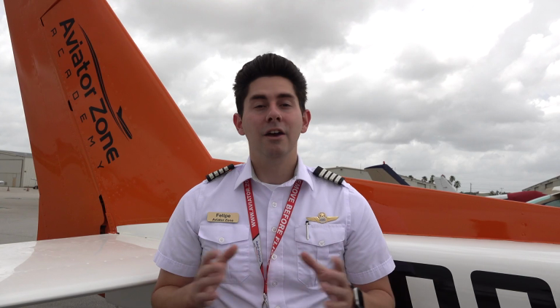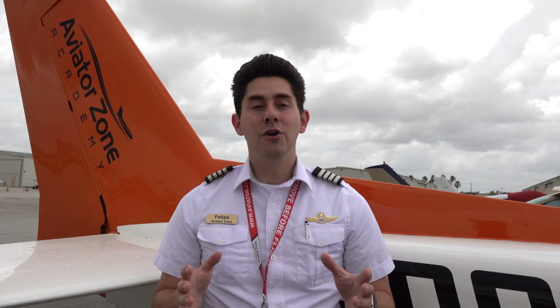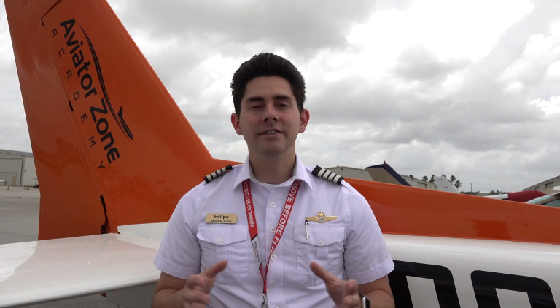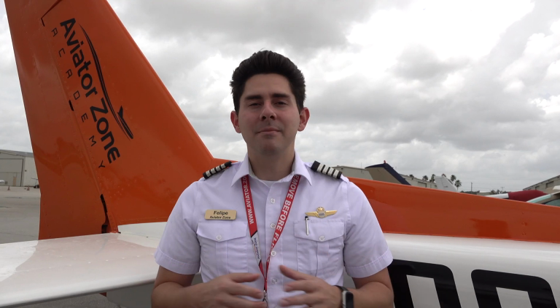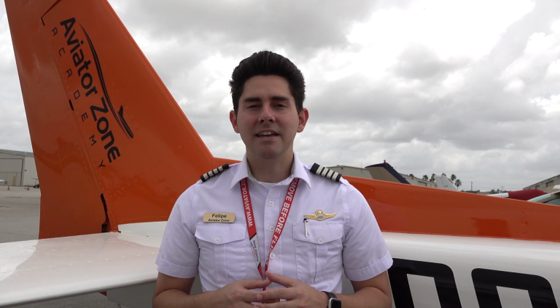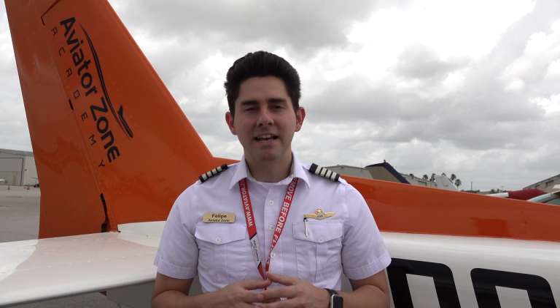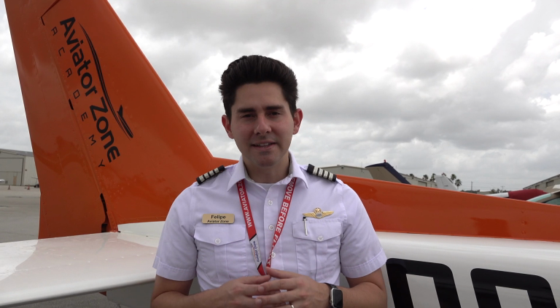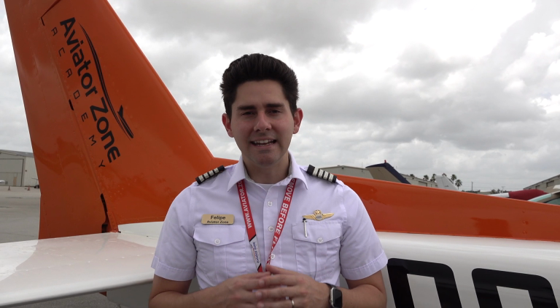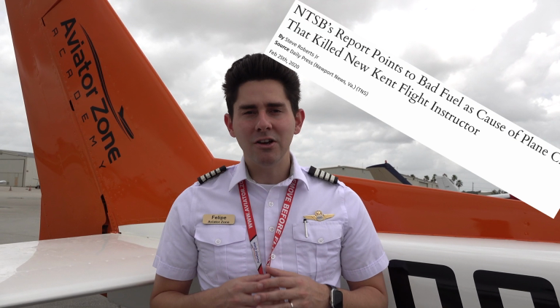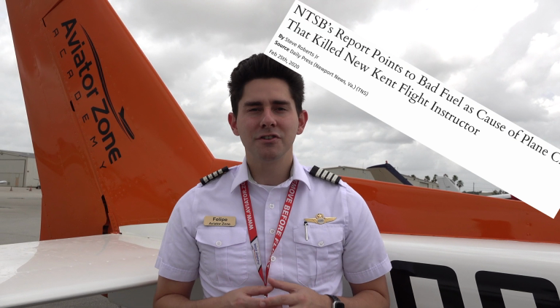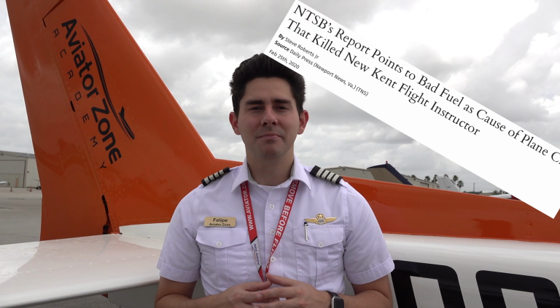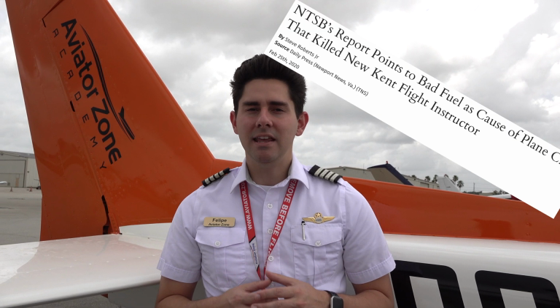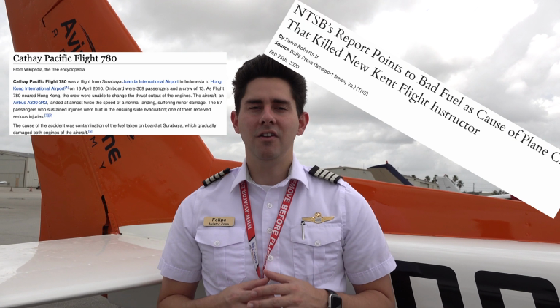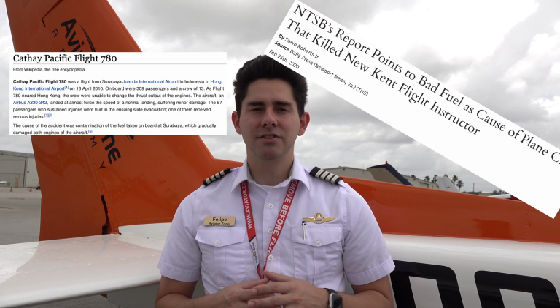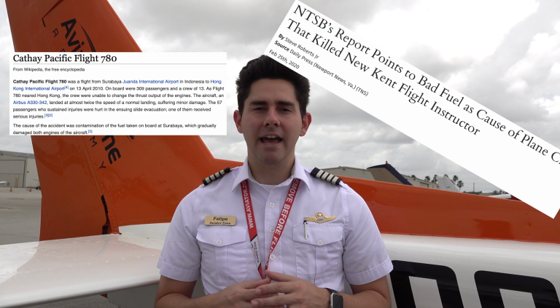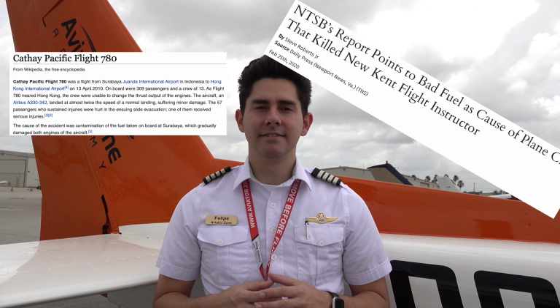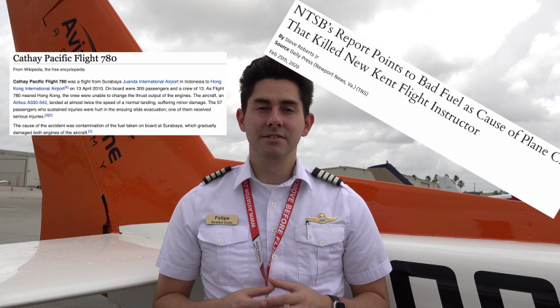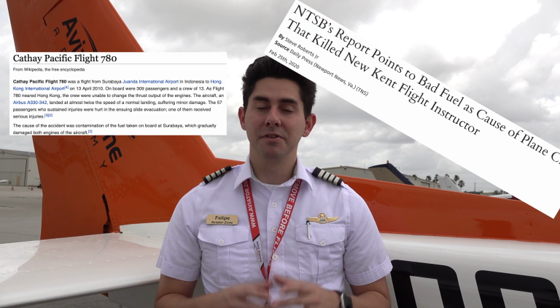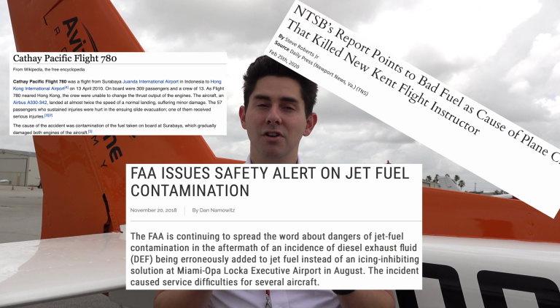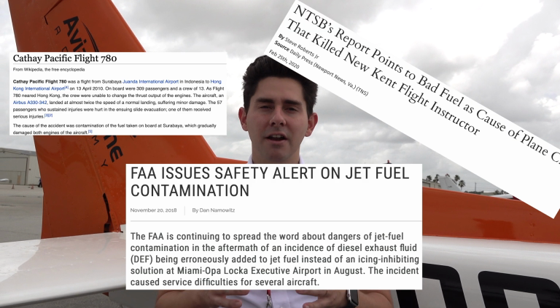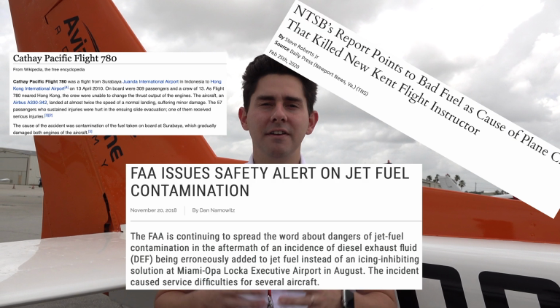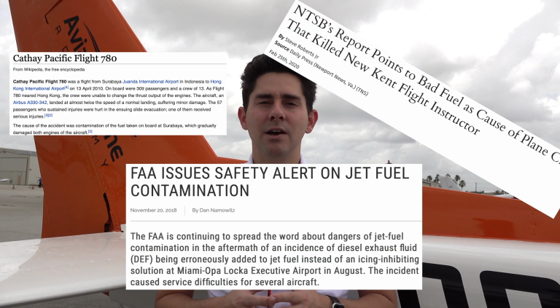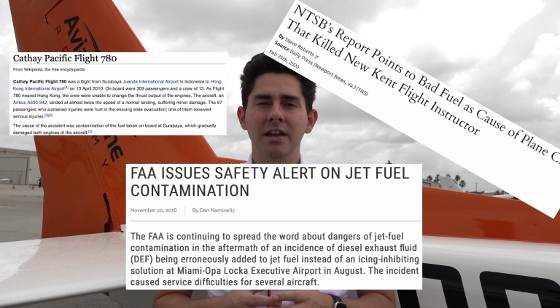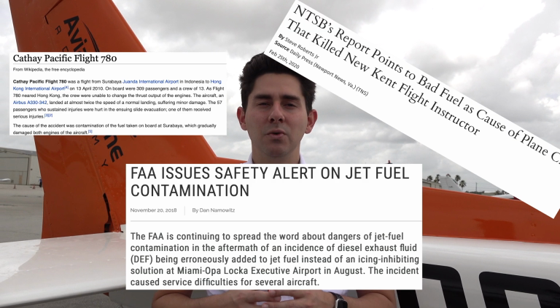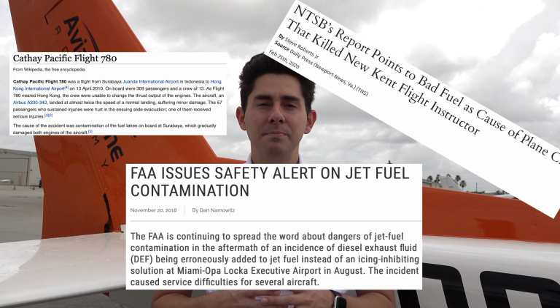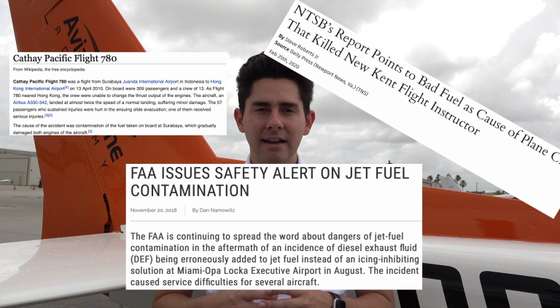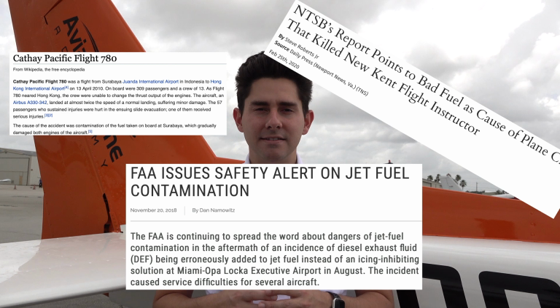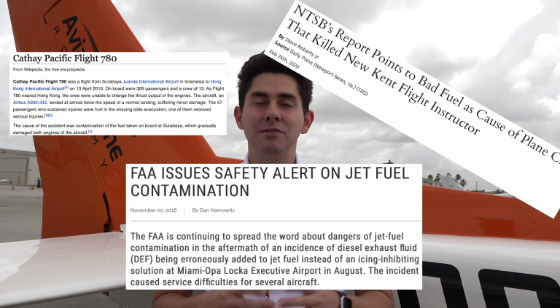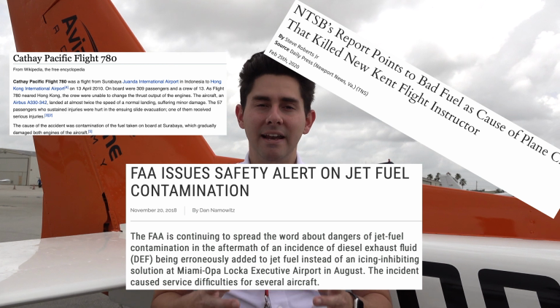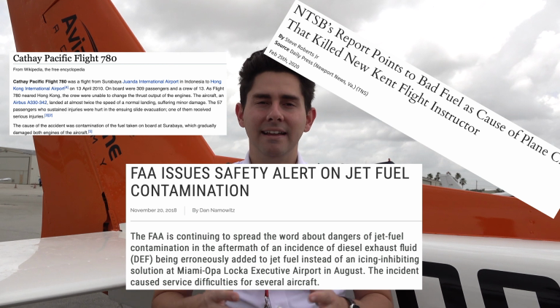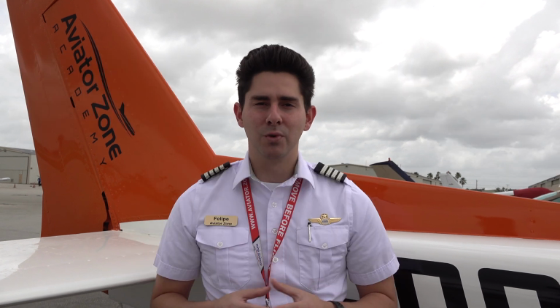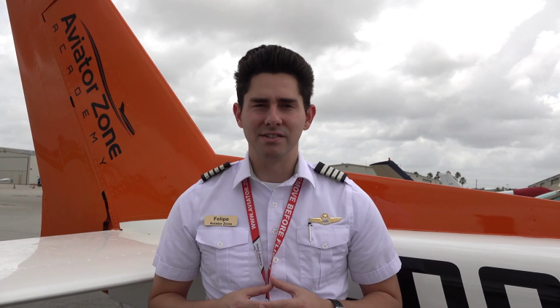Fuel contamination has been the leading cause of many aviation accidents, but there are a lot of things we can do as pilots to mitigate the risk.